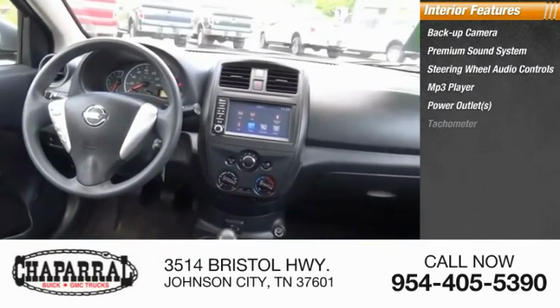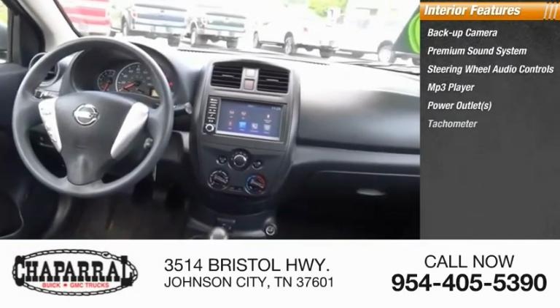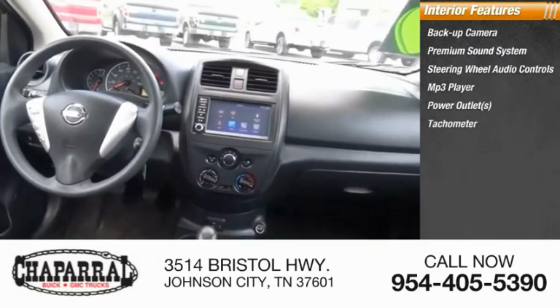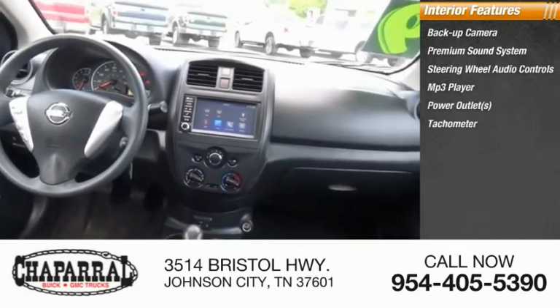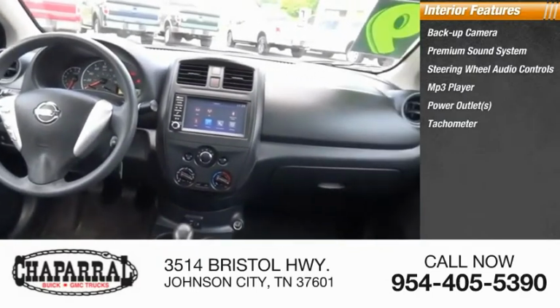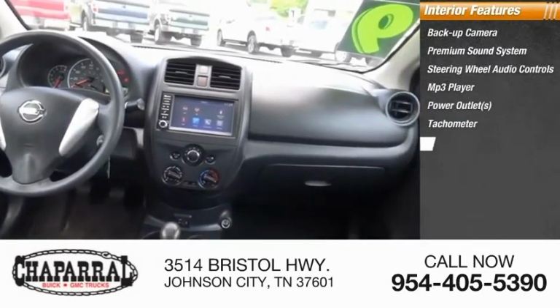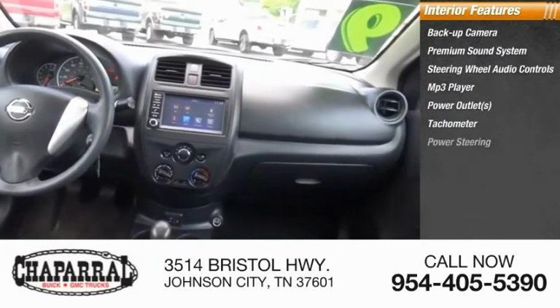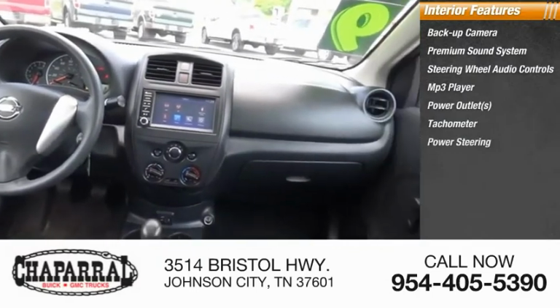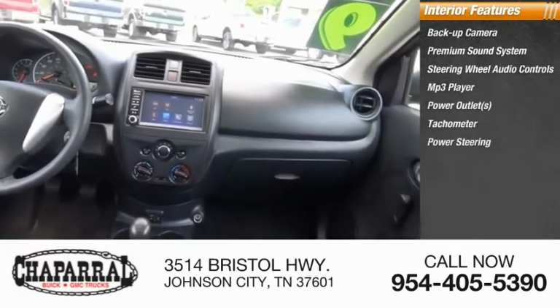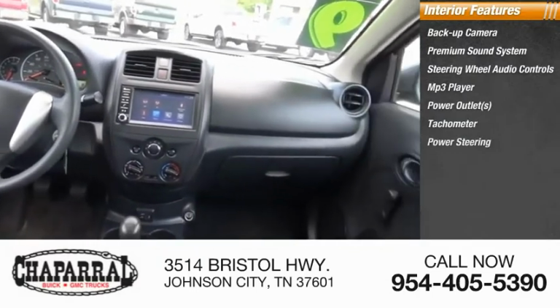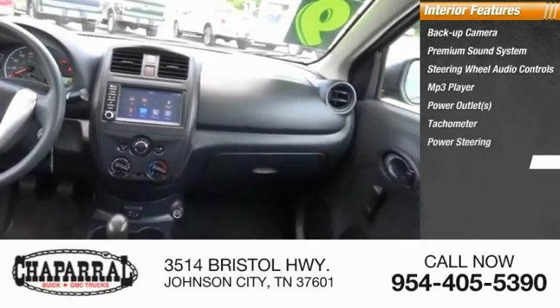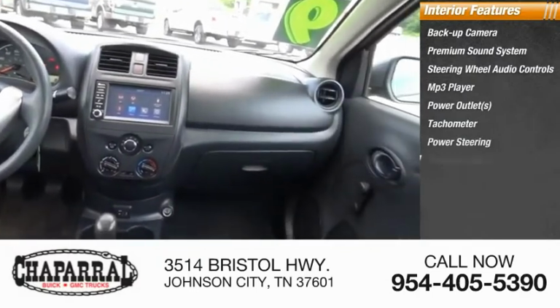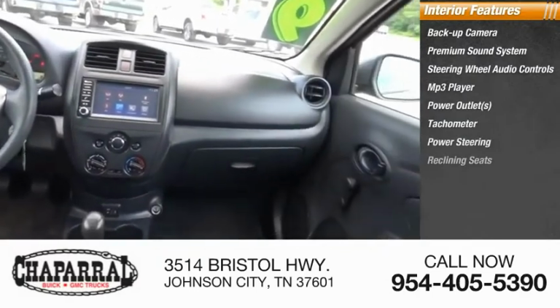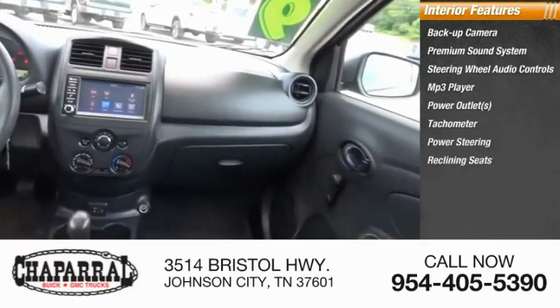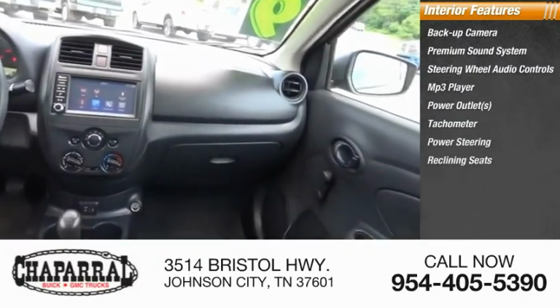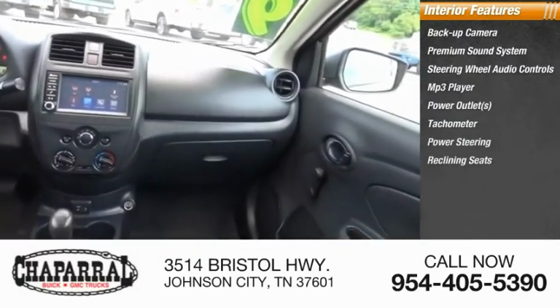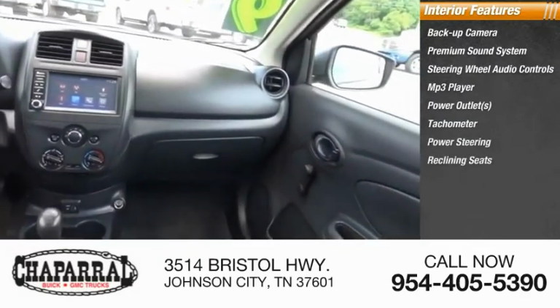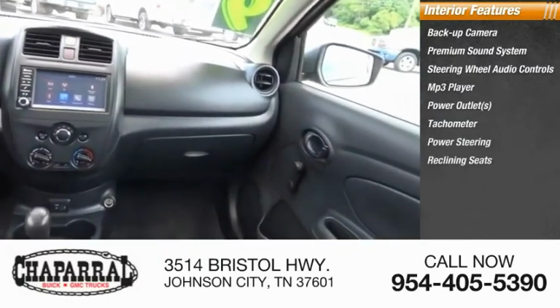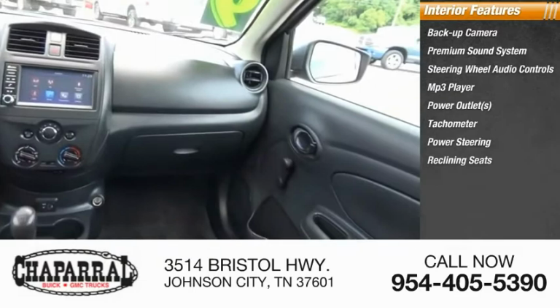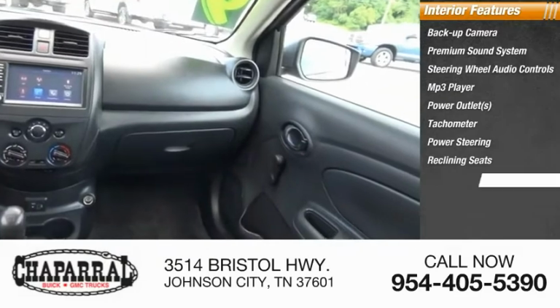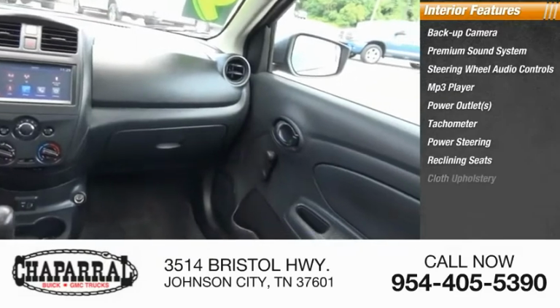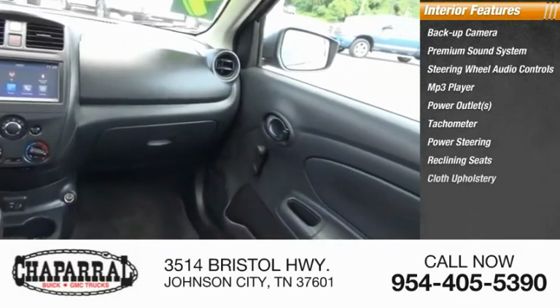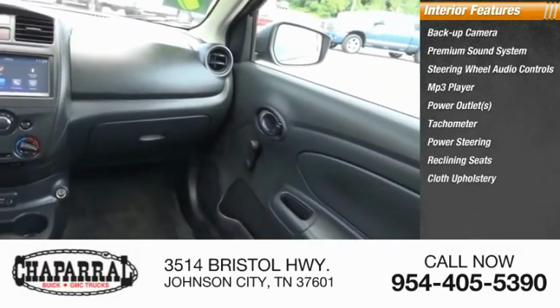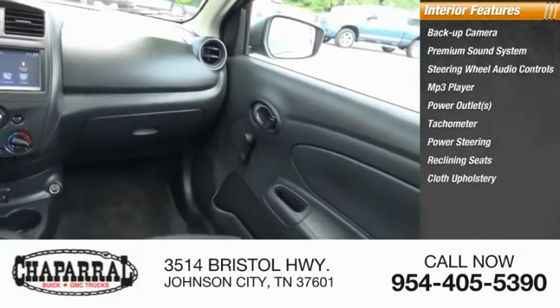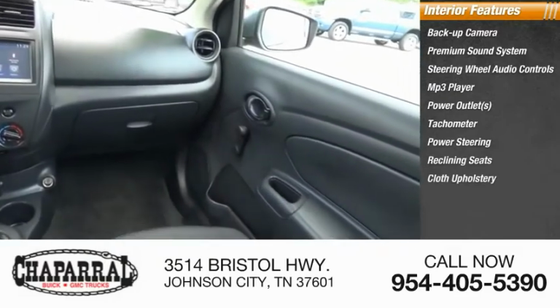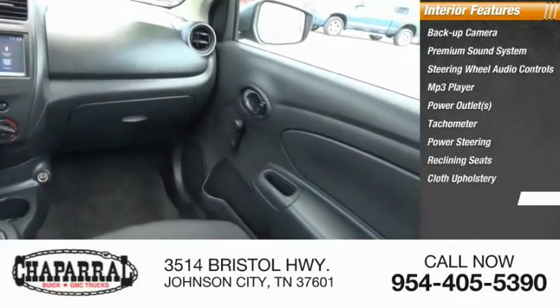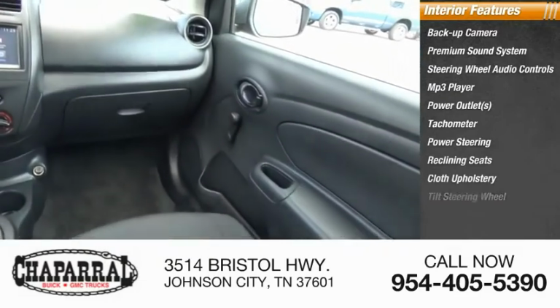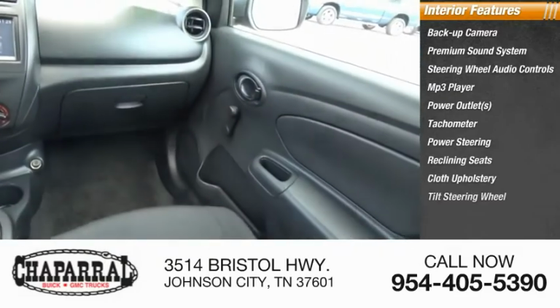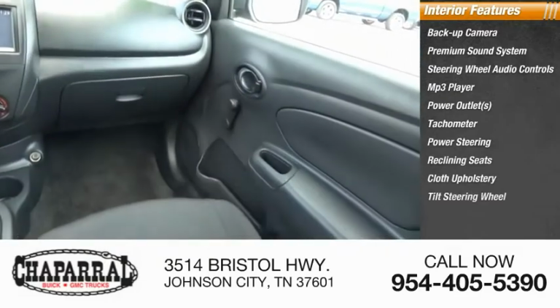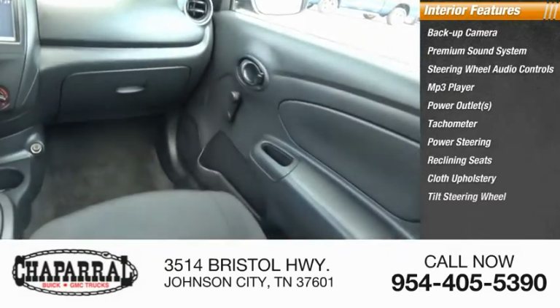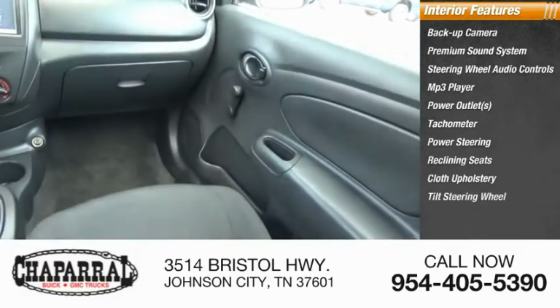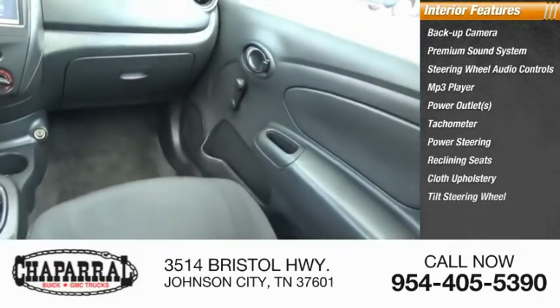Also included are a tachometer, power steering, reclining seats, cloth upholstery, and a tilt steering wheel.